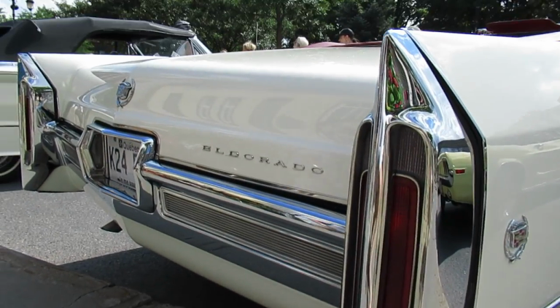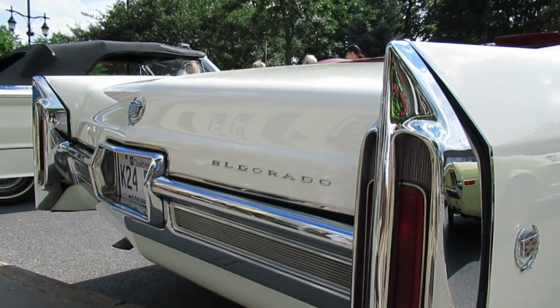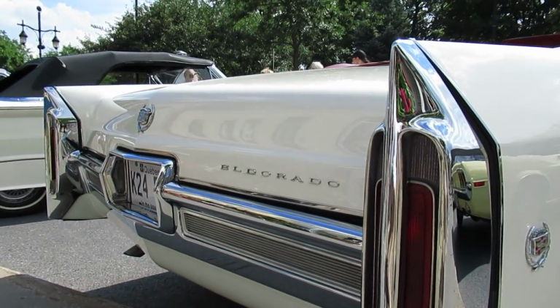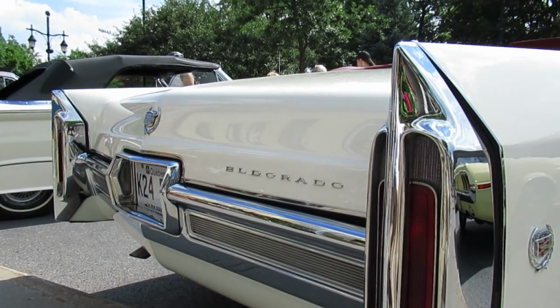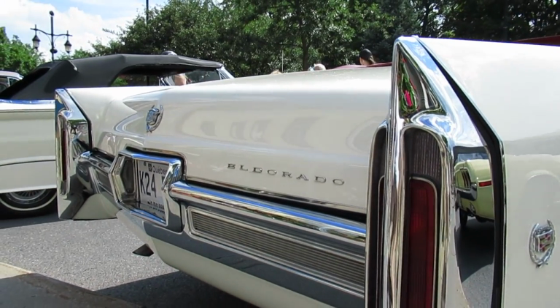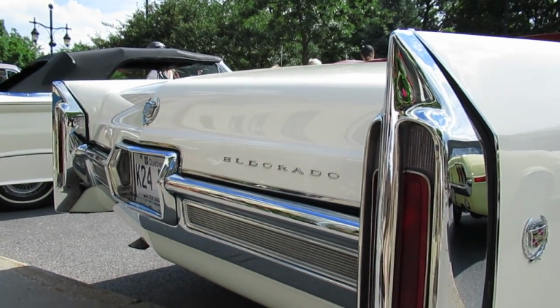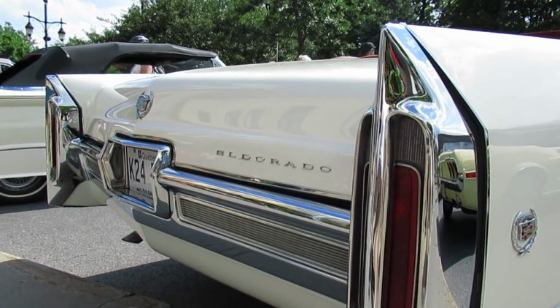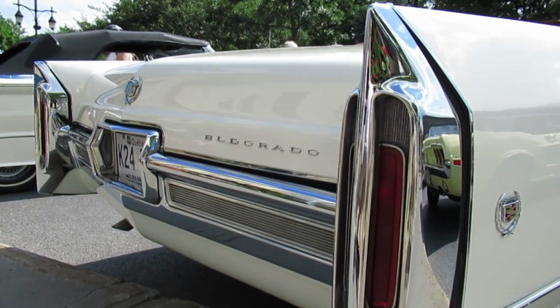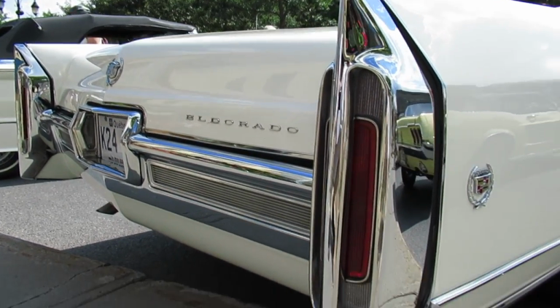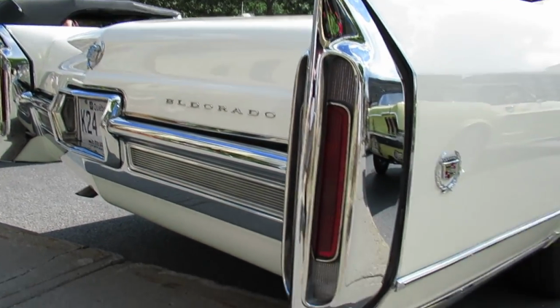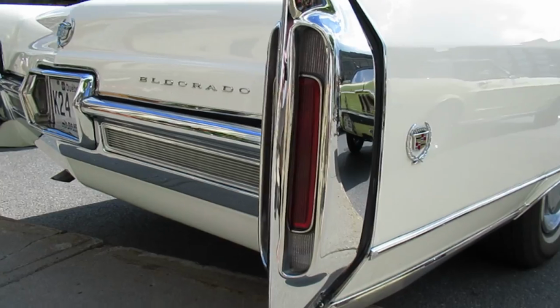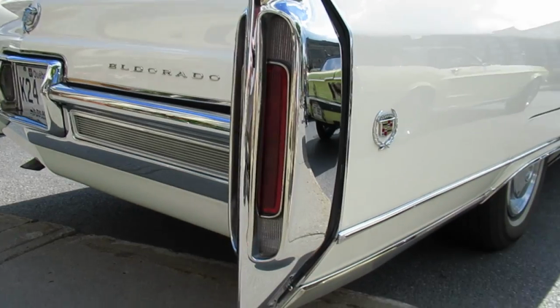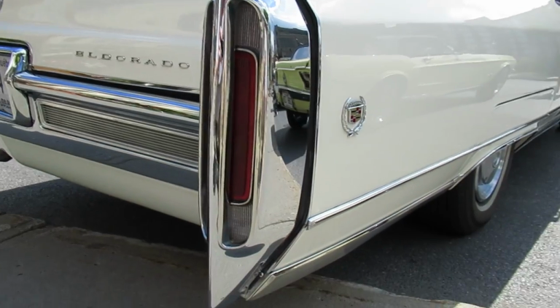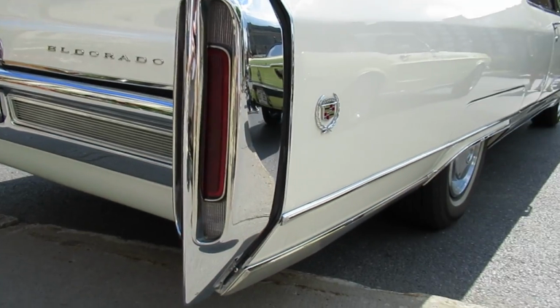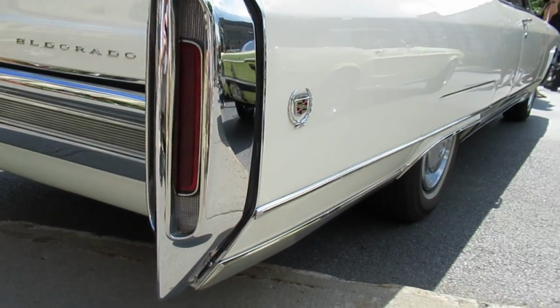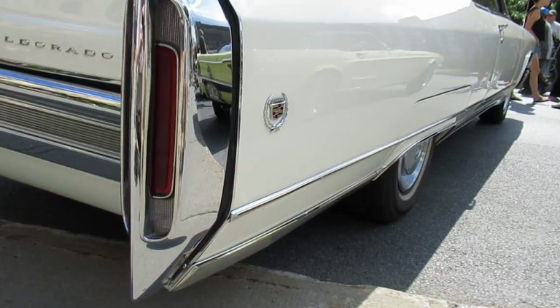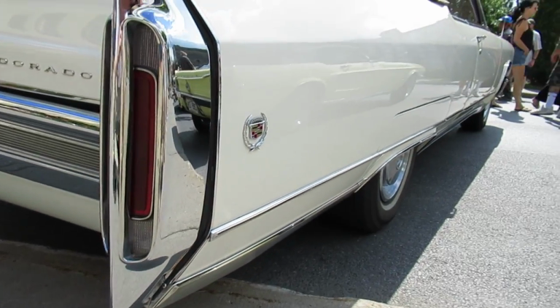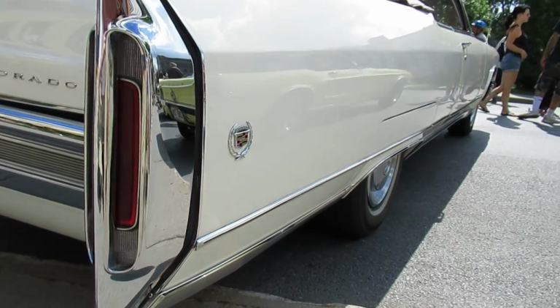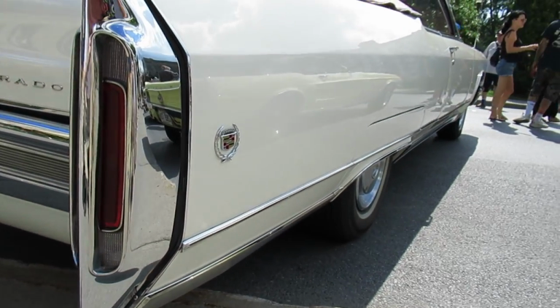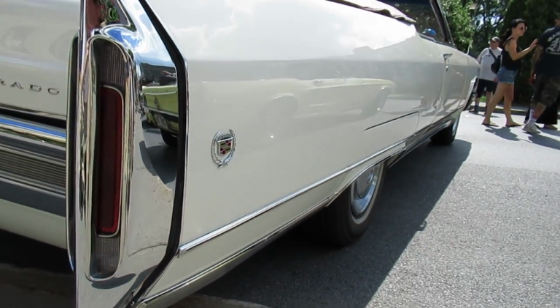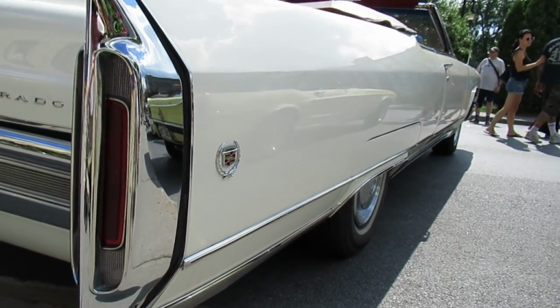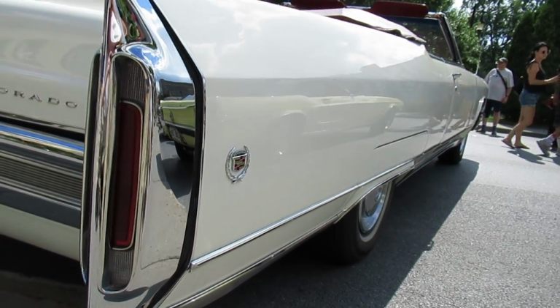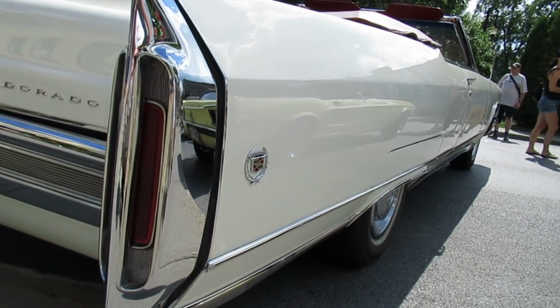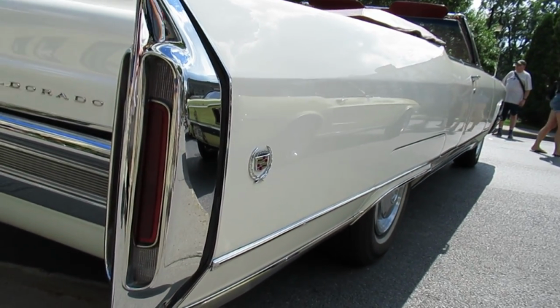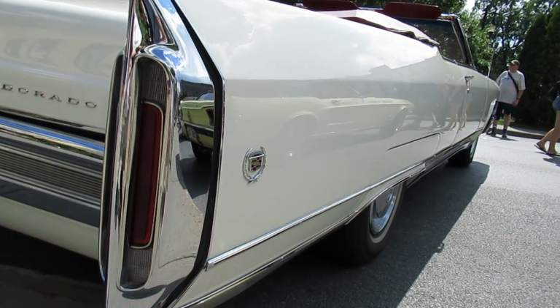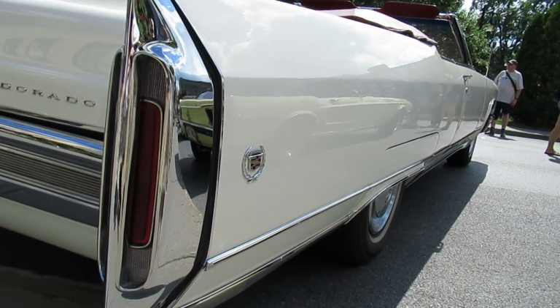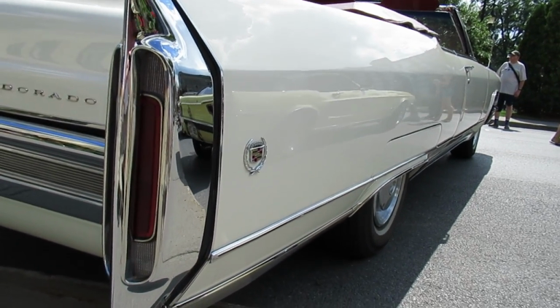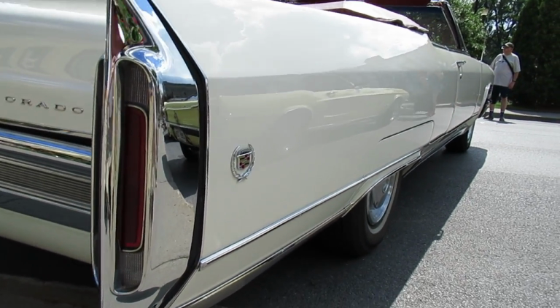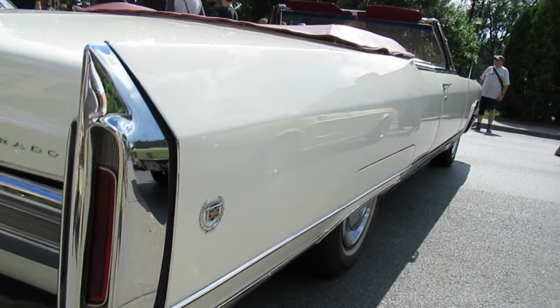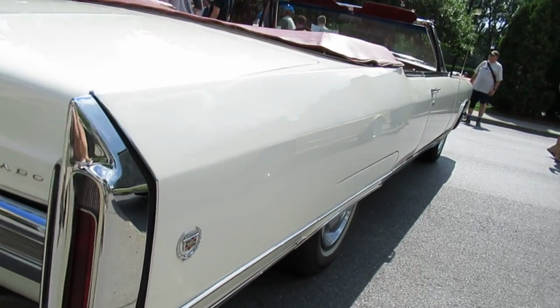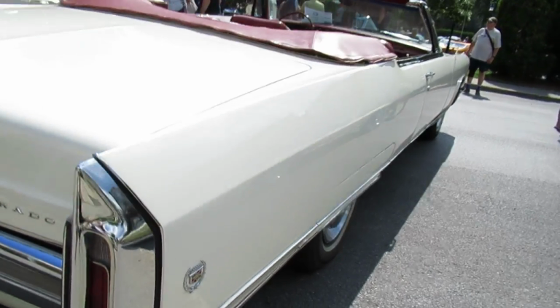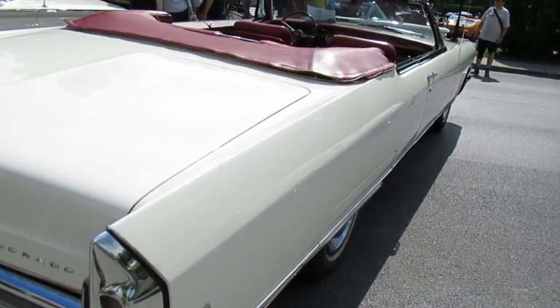Eldorado. Cadillac. 429 V8. Horsepower? Probably at least 300.